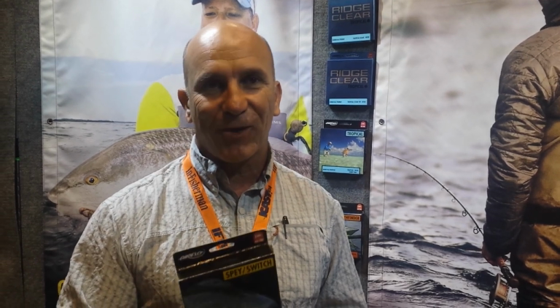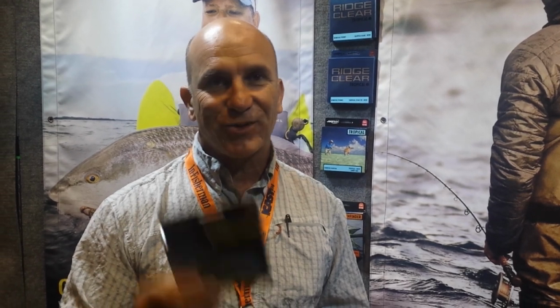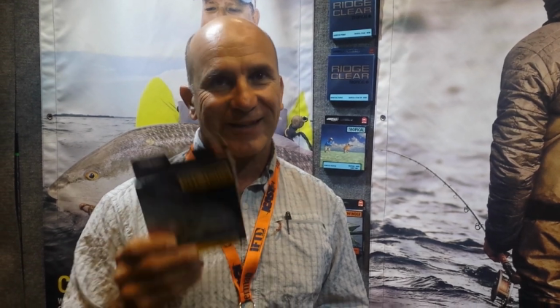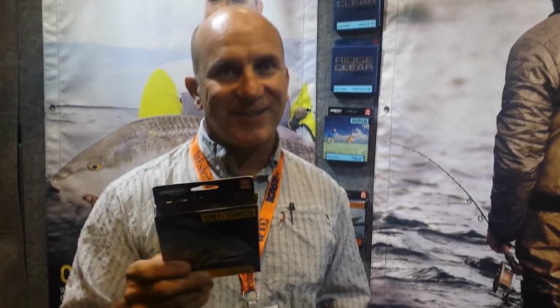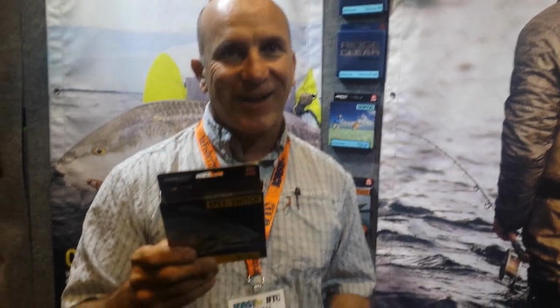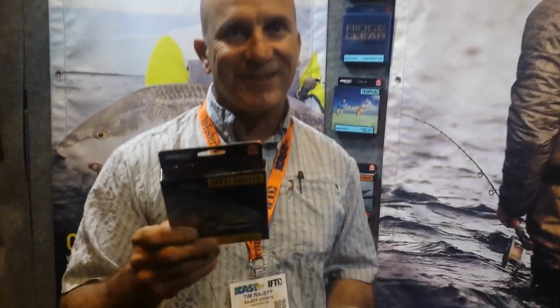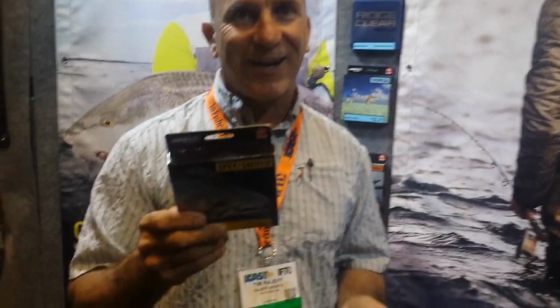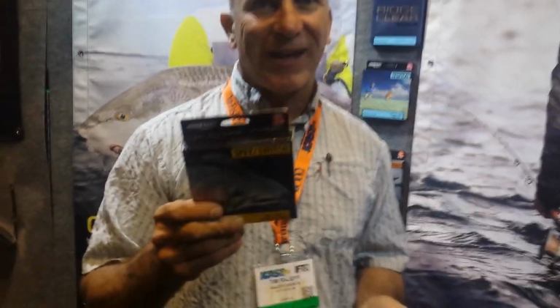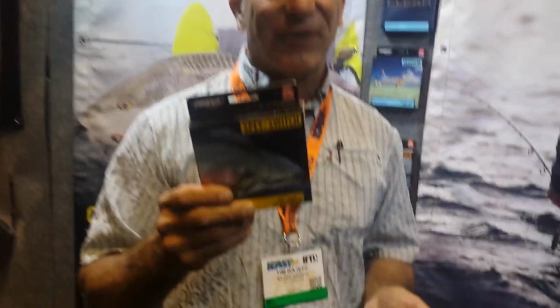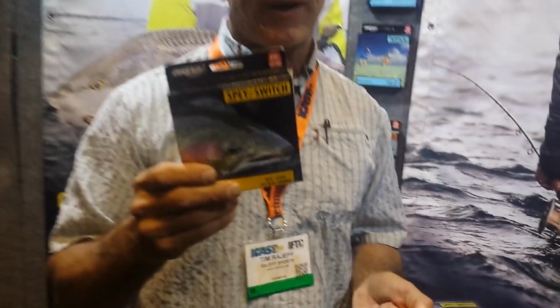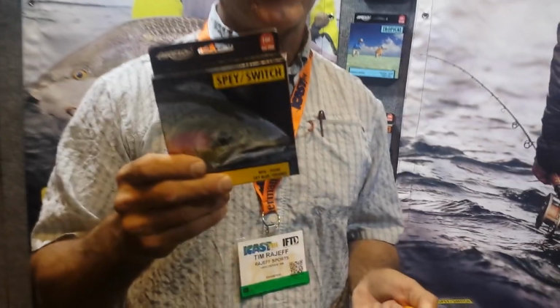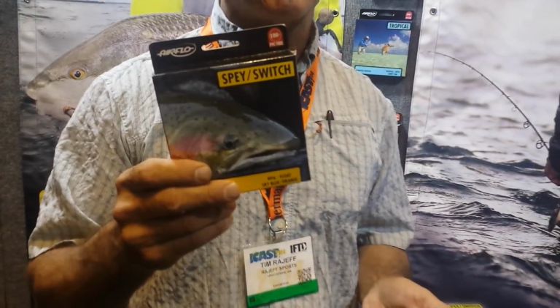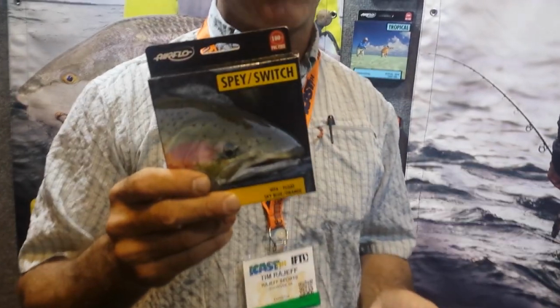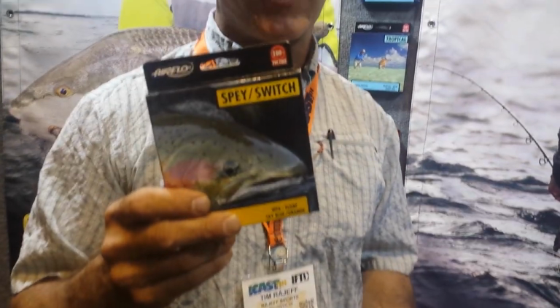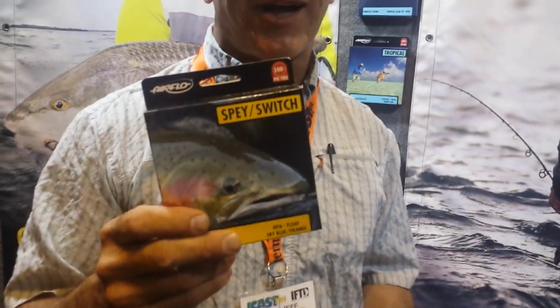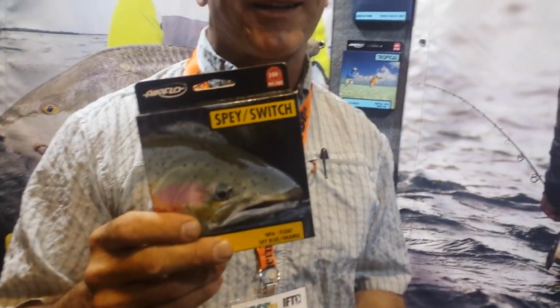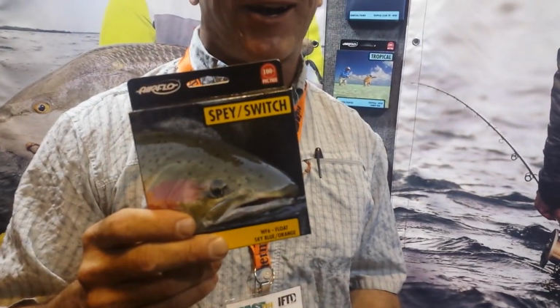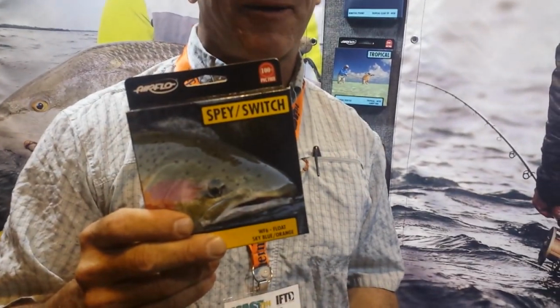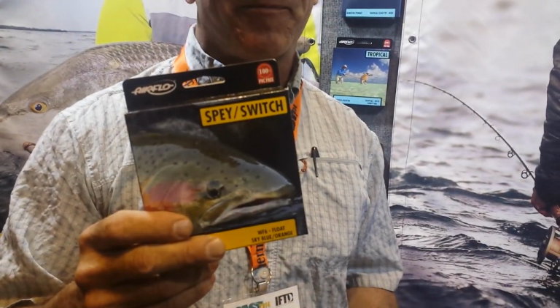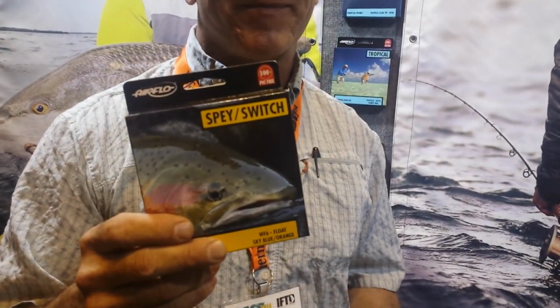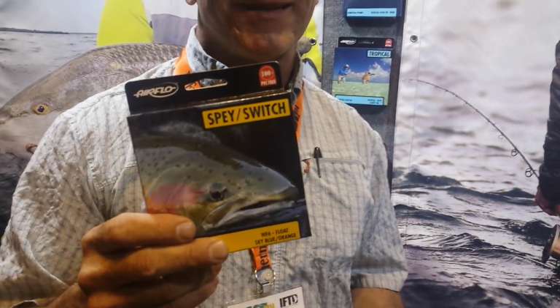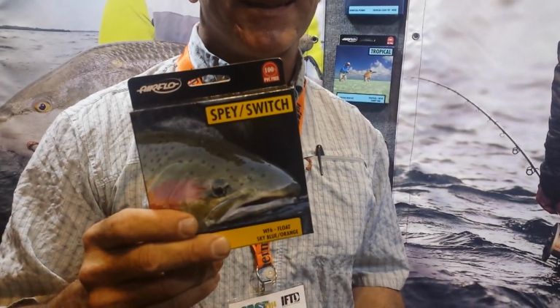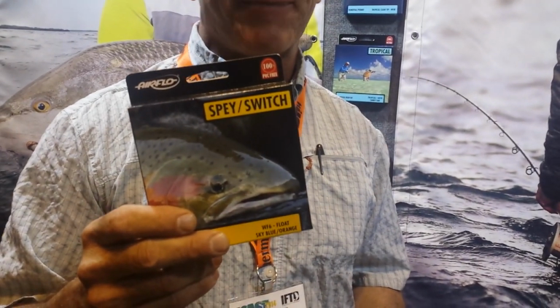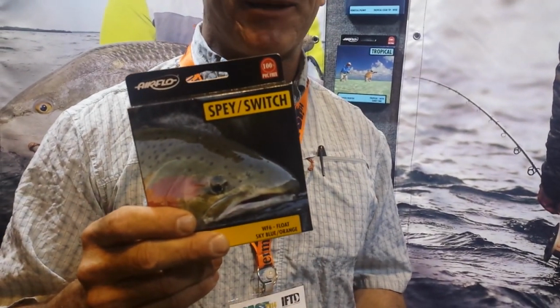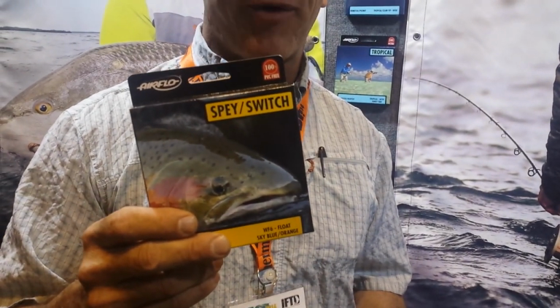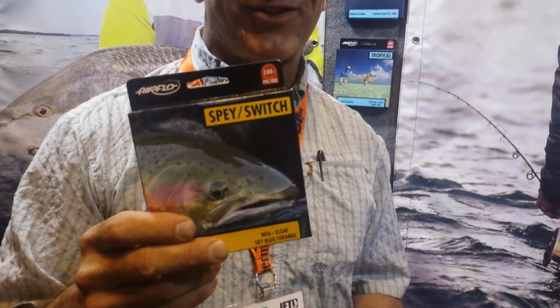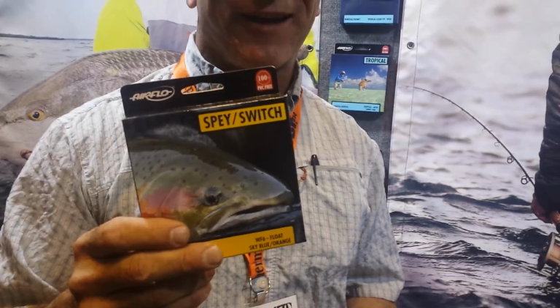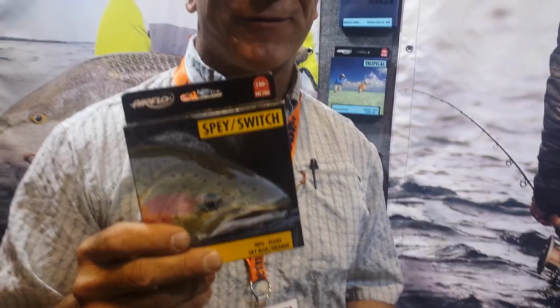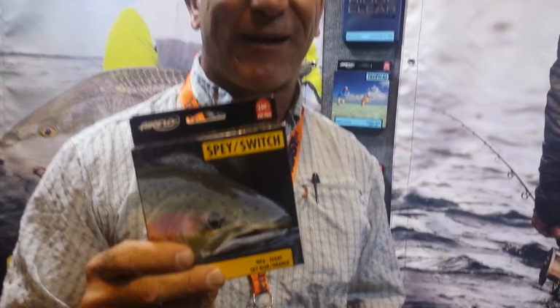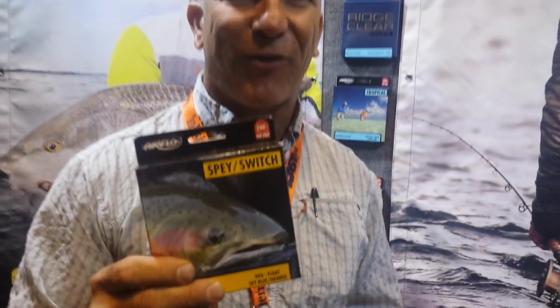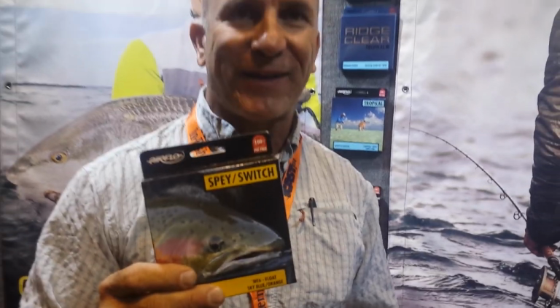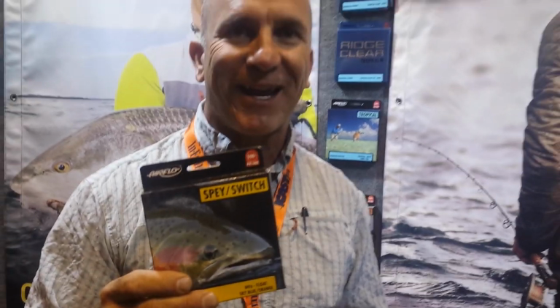Check these lines out at rayjeffsports.com. I'm Tim Ray Jeff — have a great day.